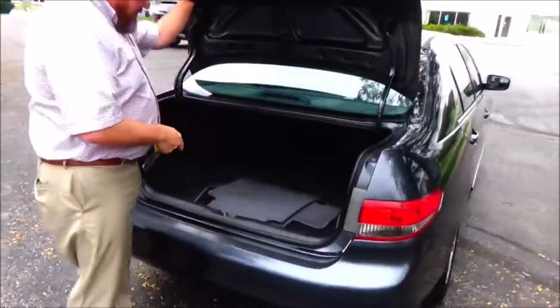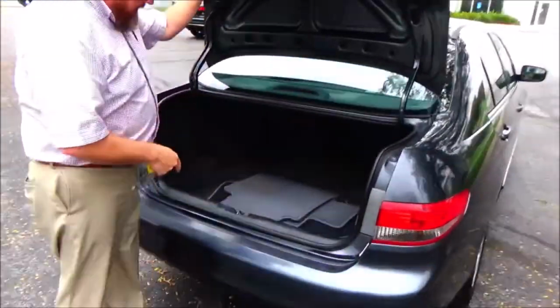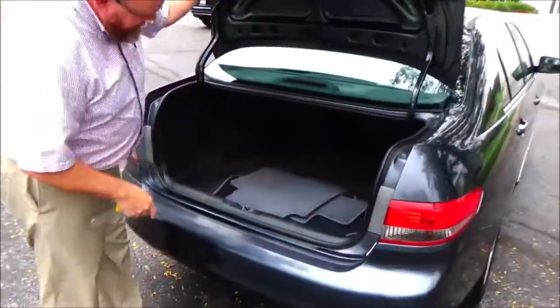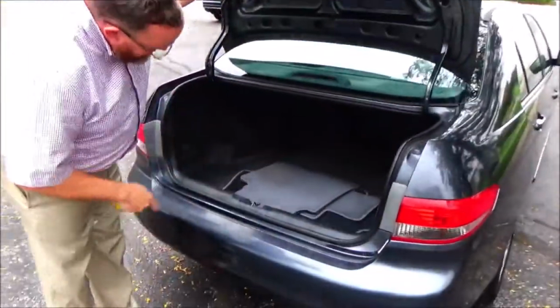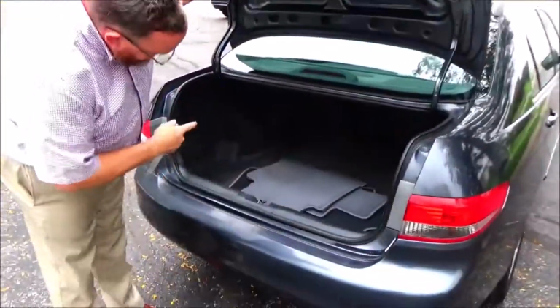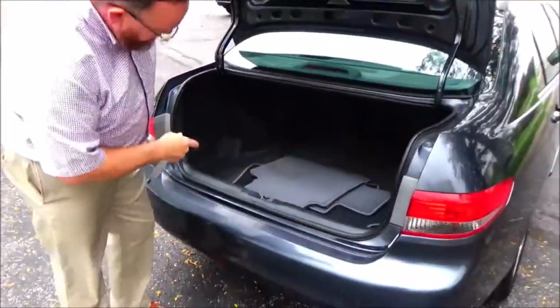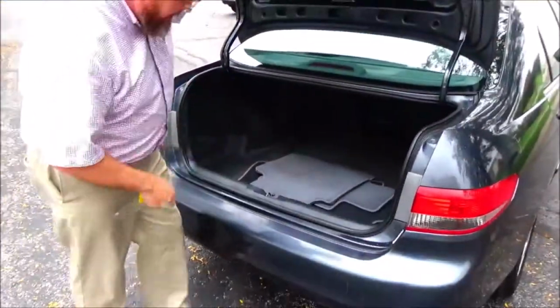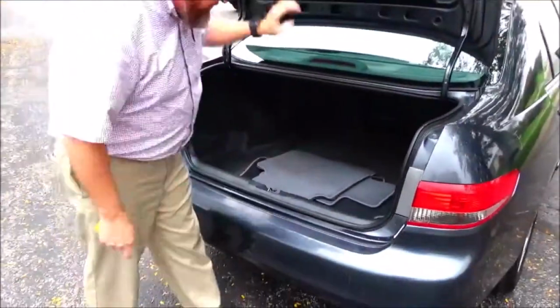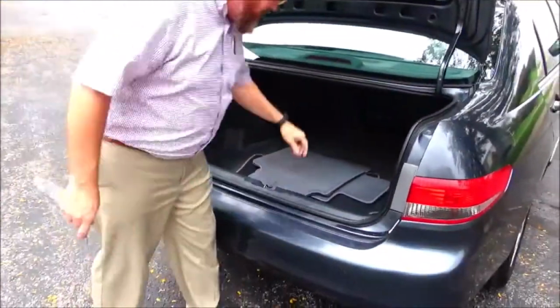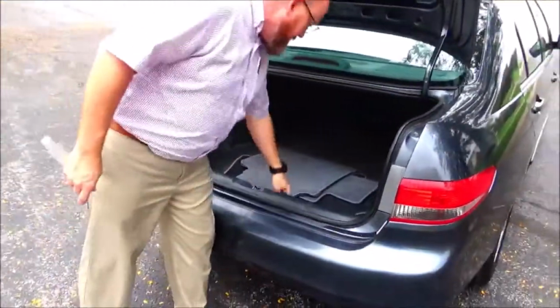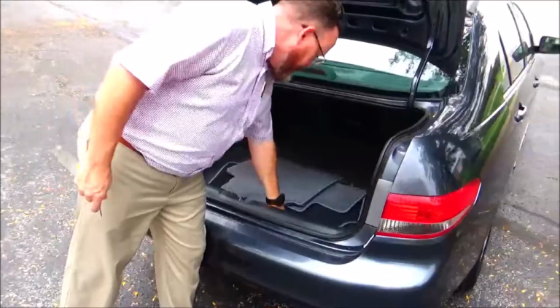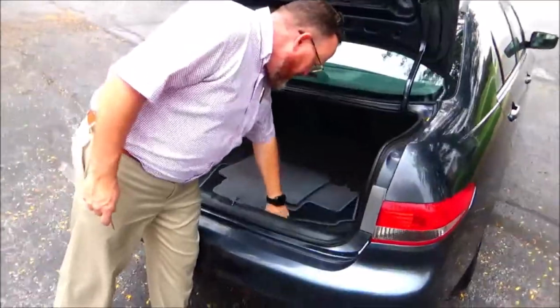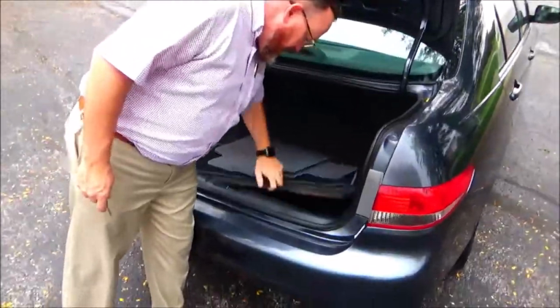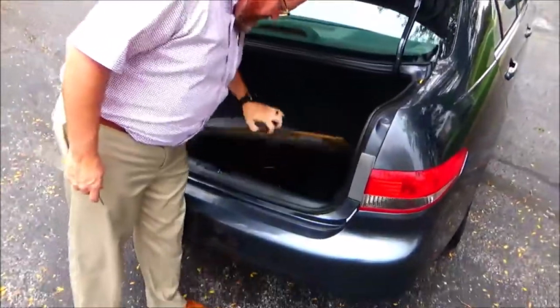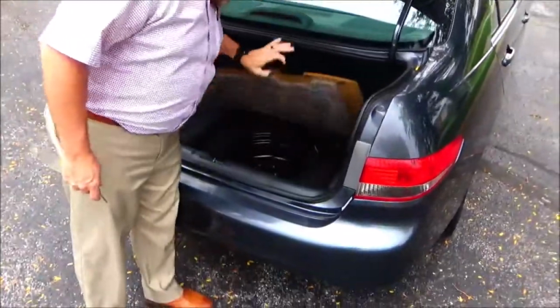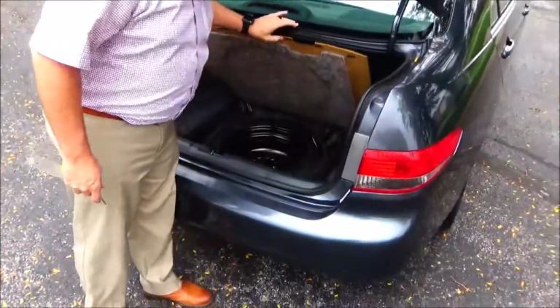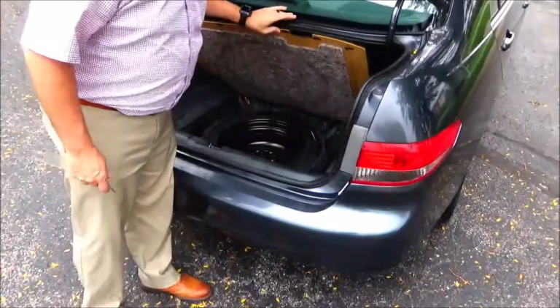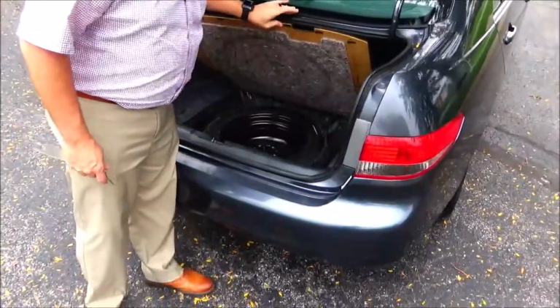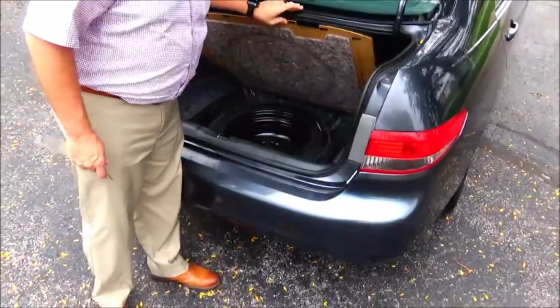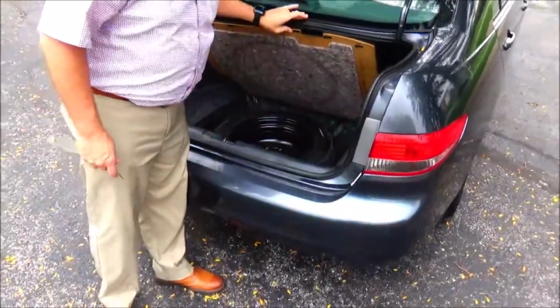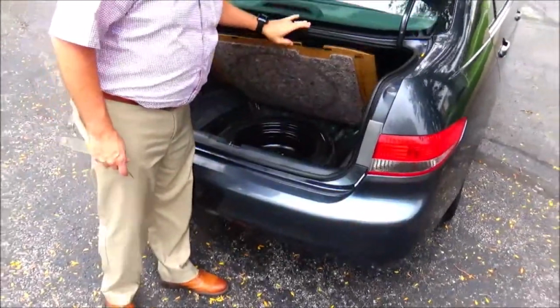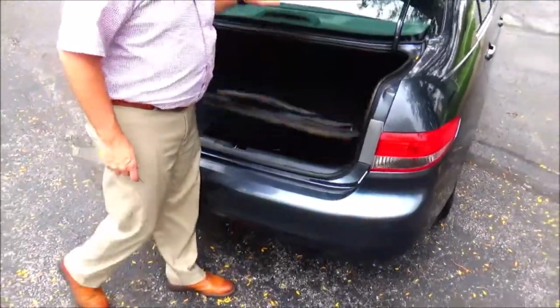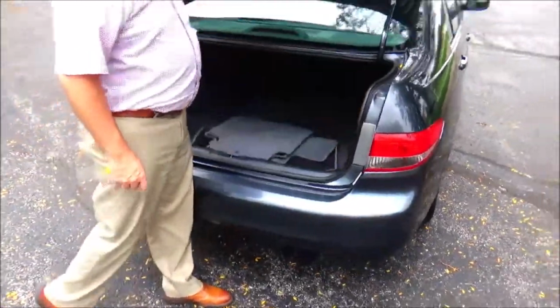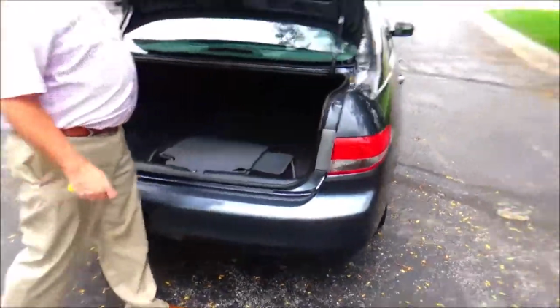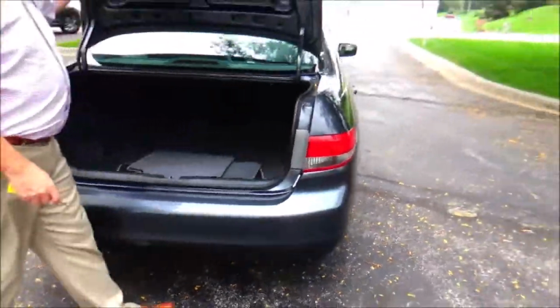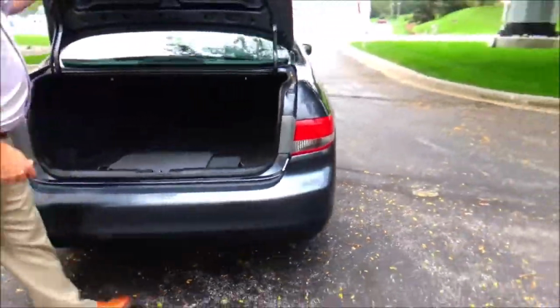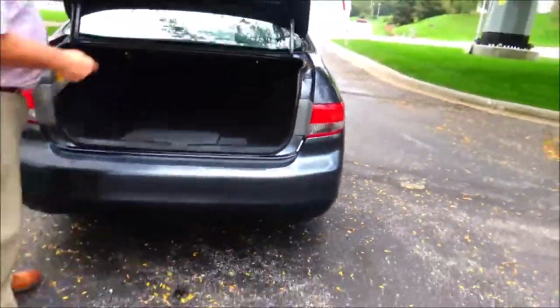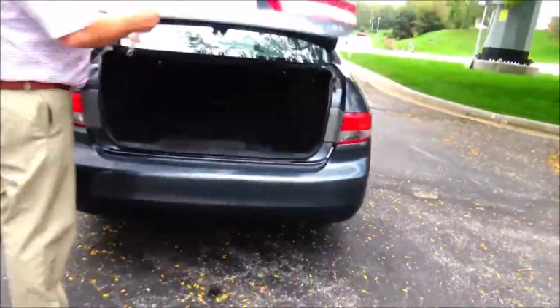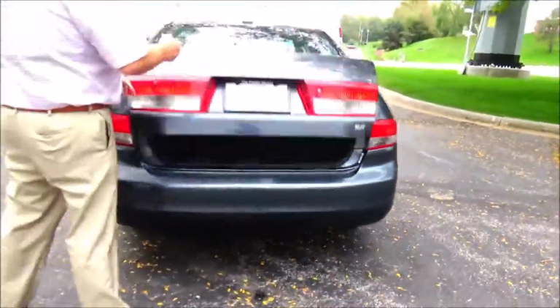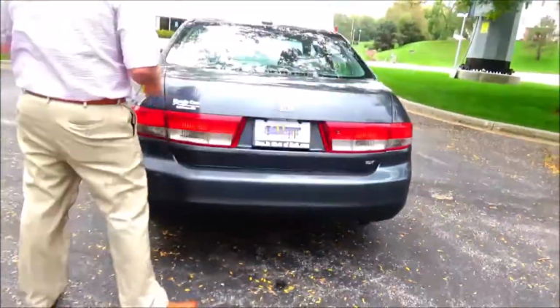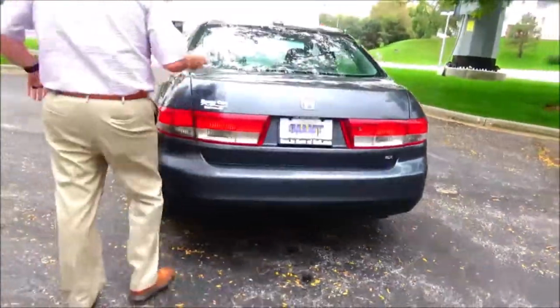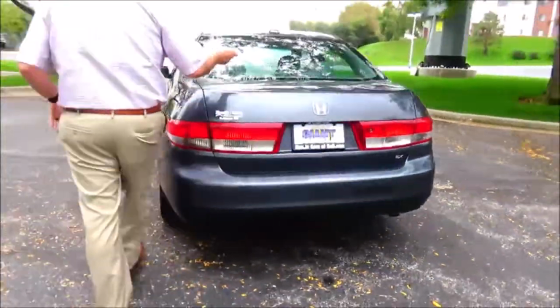Floor mats. Fold-down rear seat. Spare tire, jack, and tools — doesn't look like it's ever been on the ground.